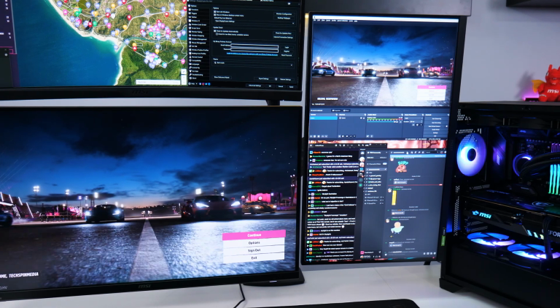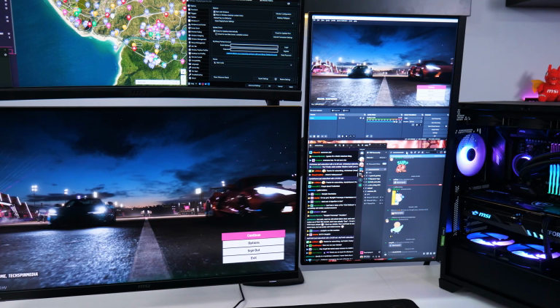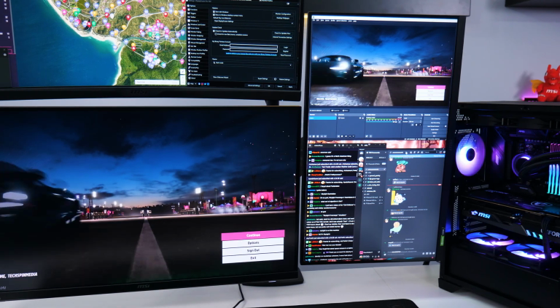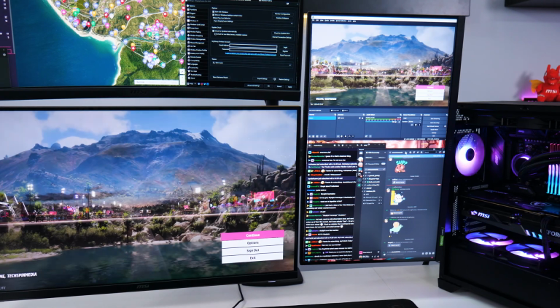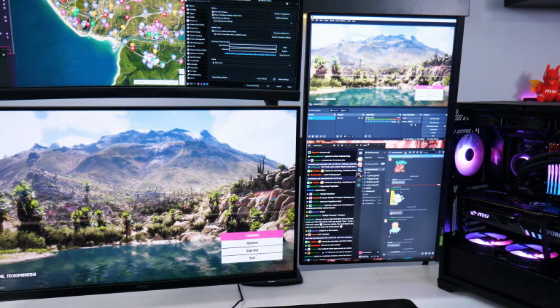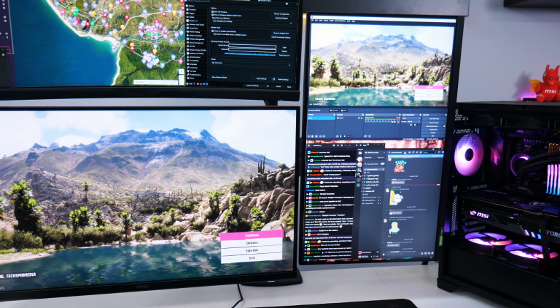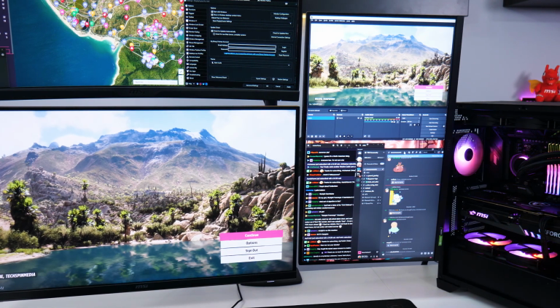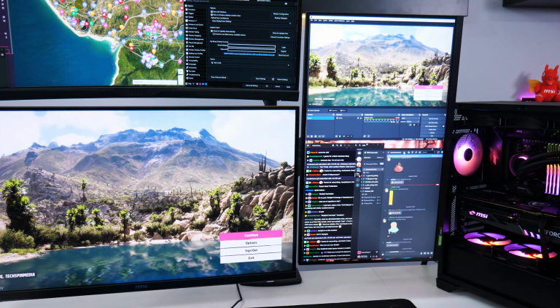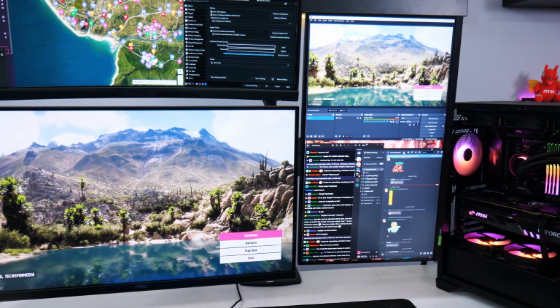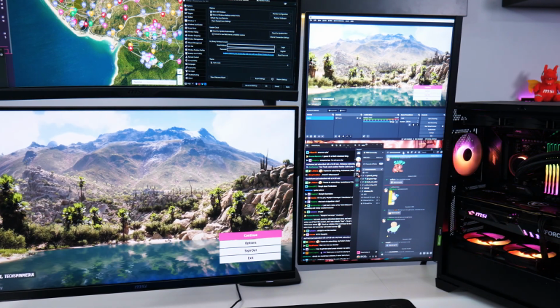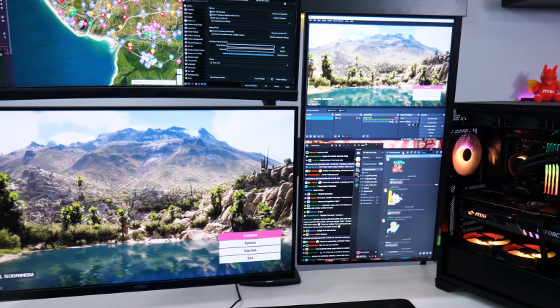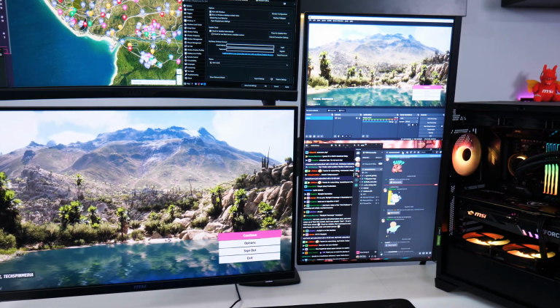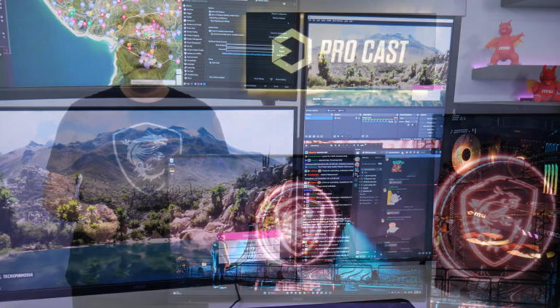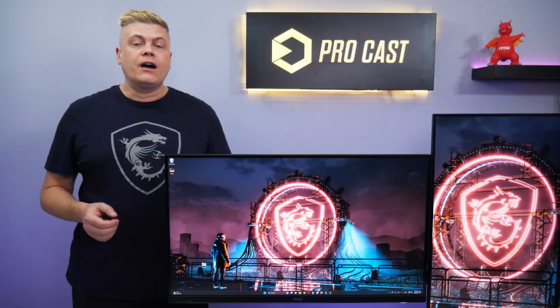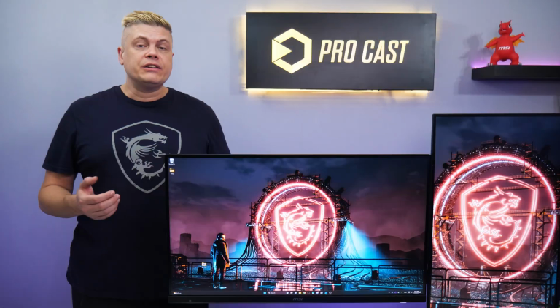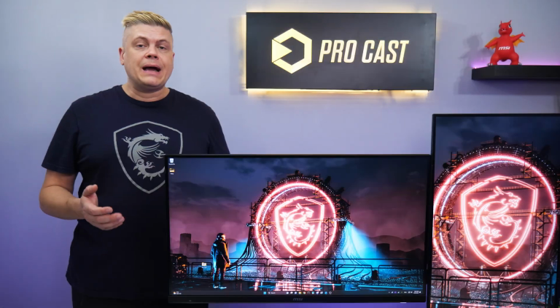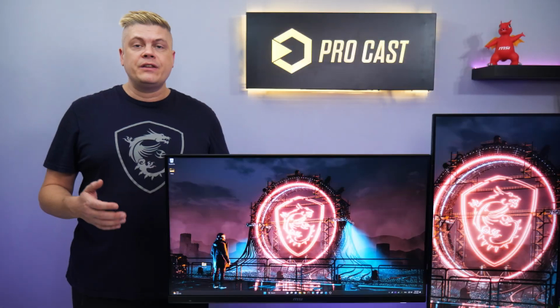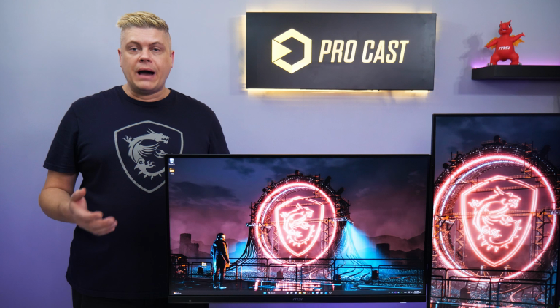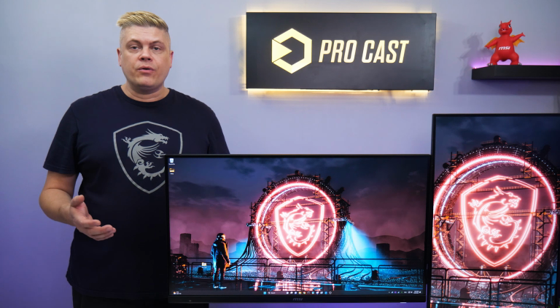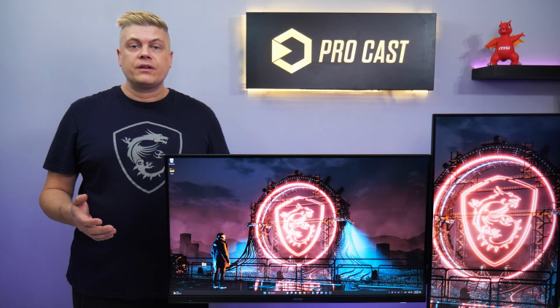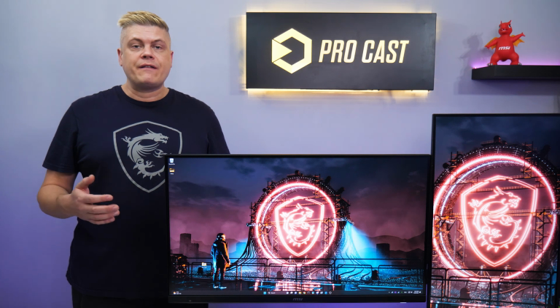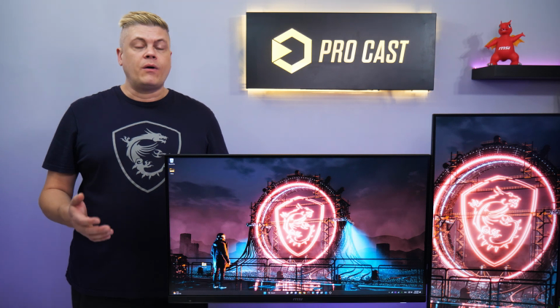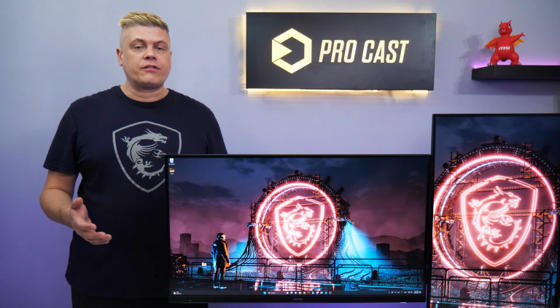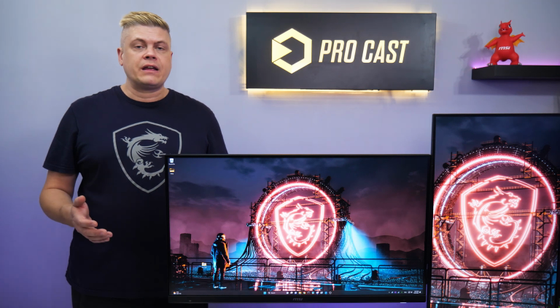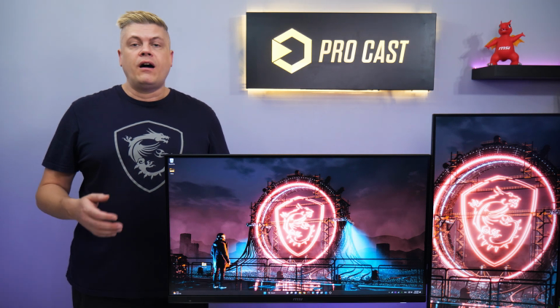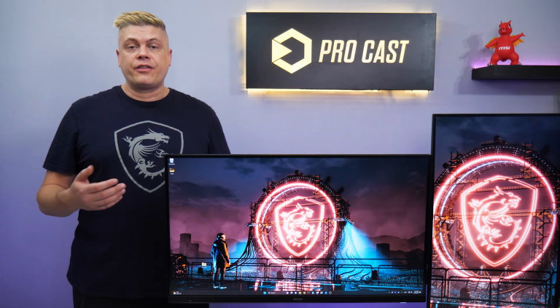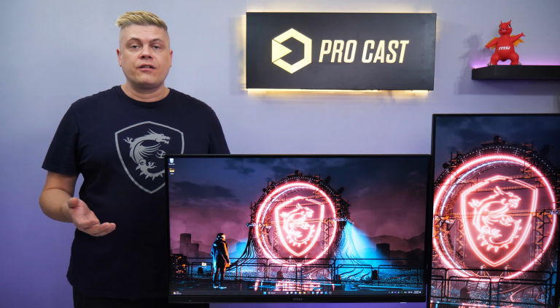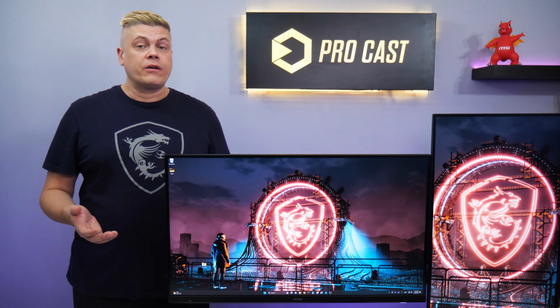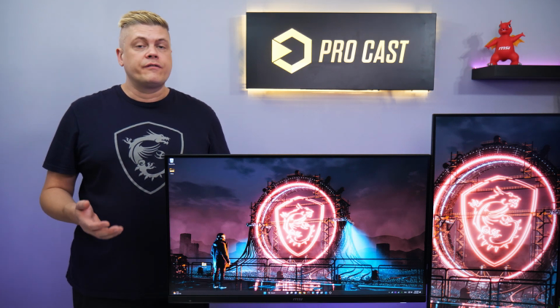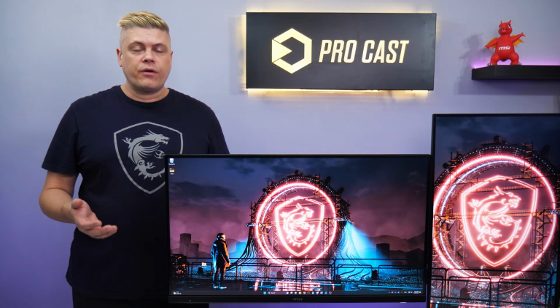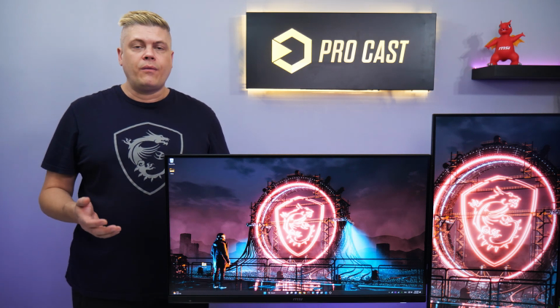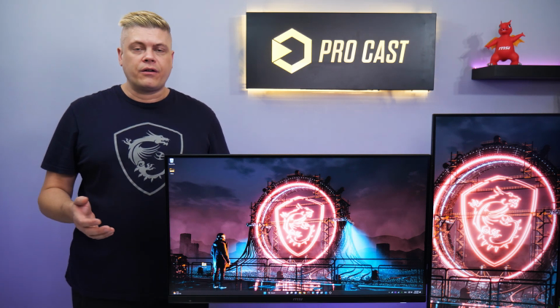OBS also has full screen projector functionality, a real-time video output great for monitoring on a third or even fourth monitor.